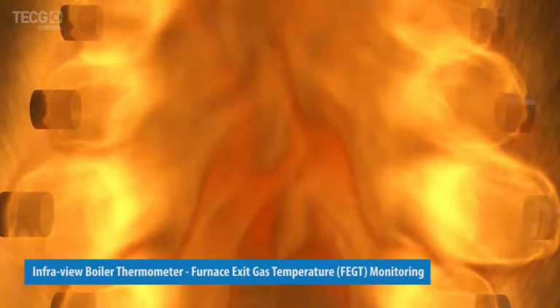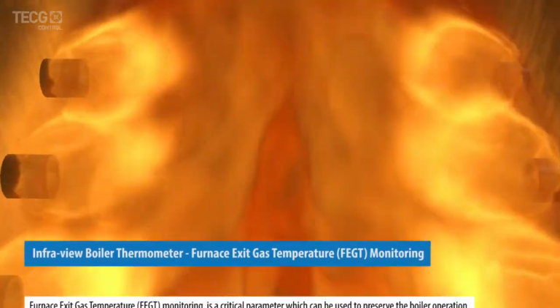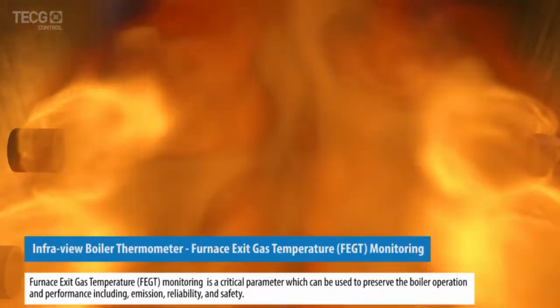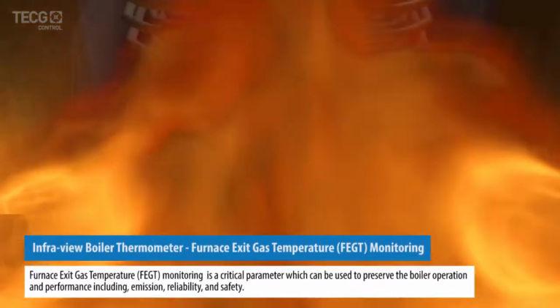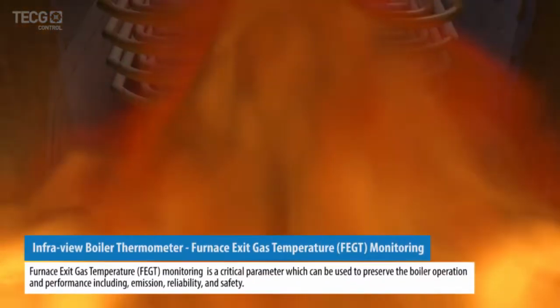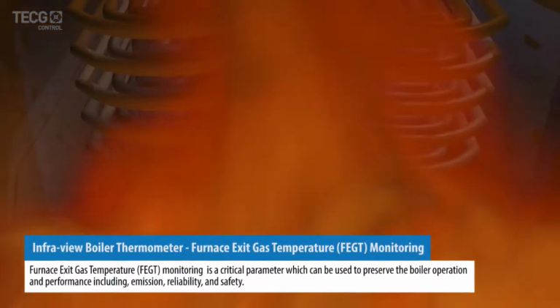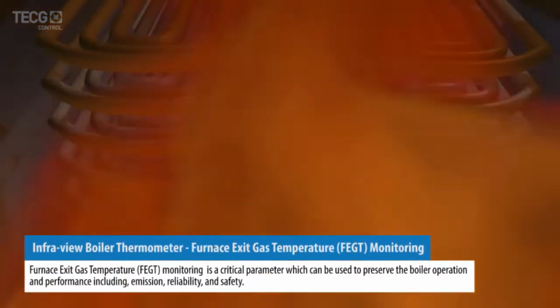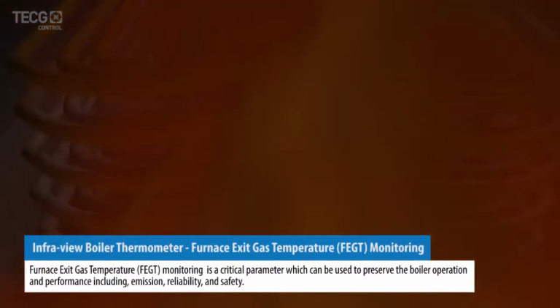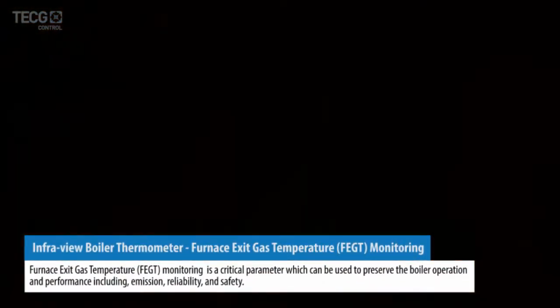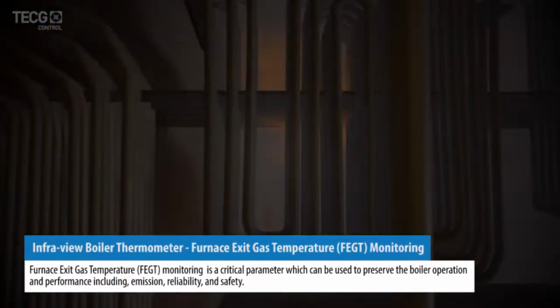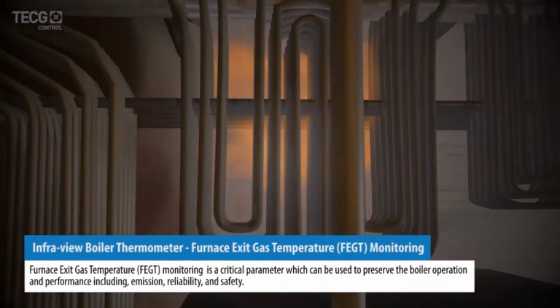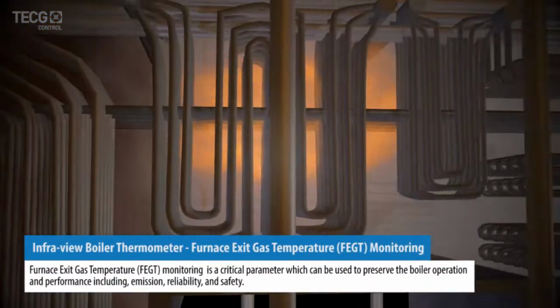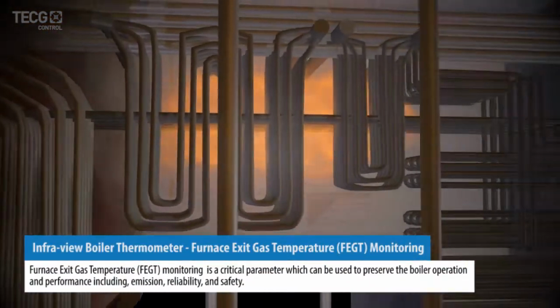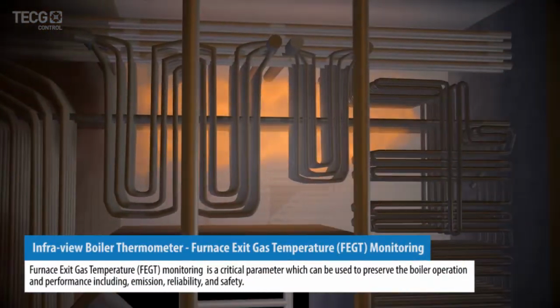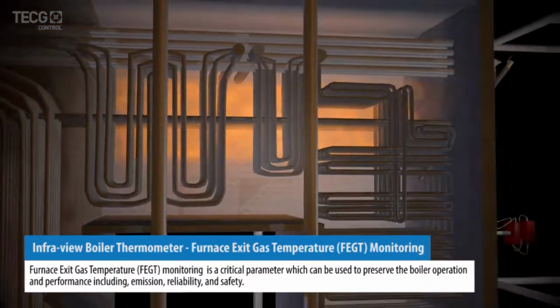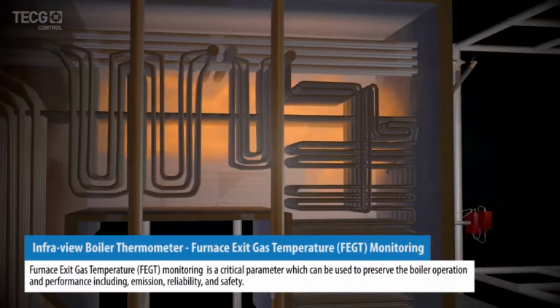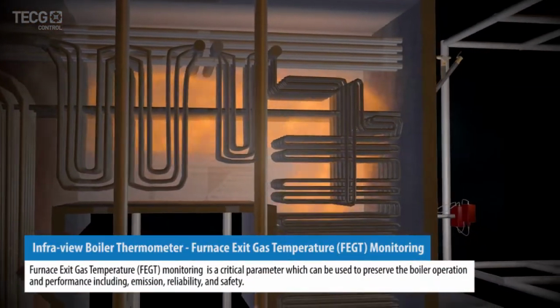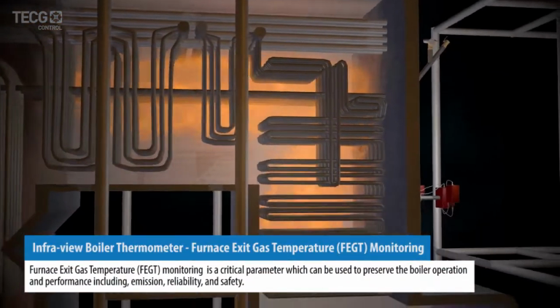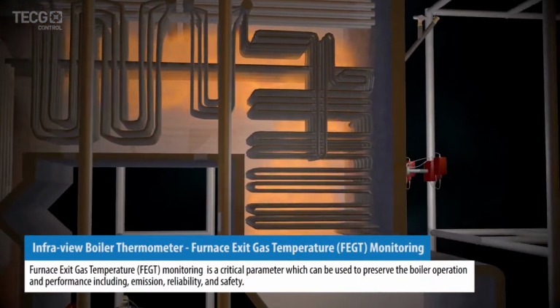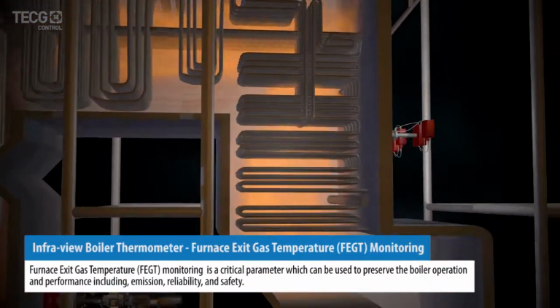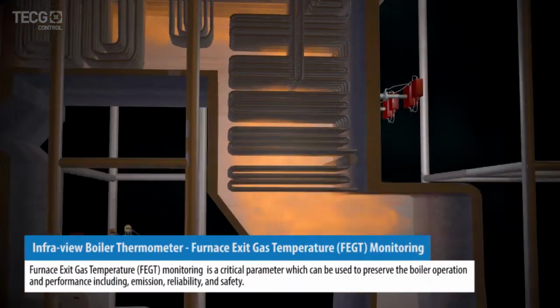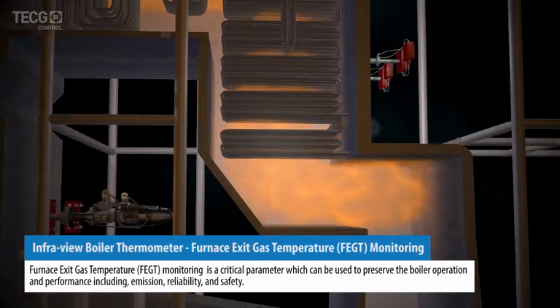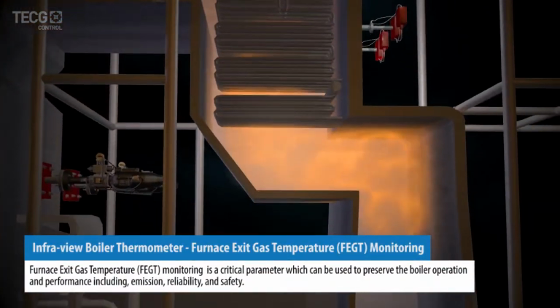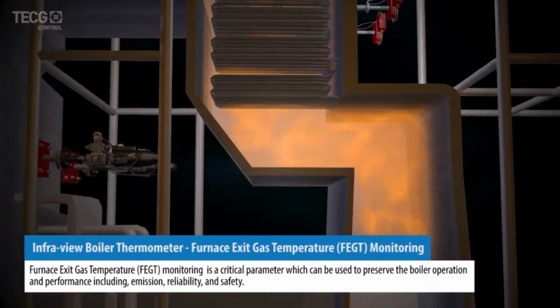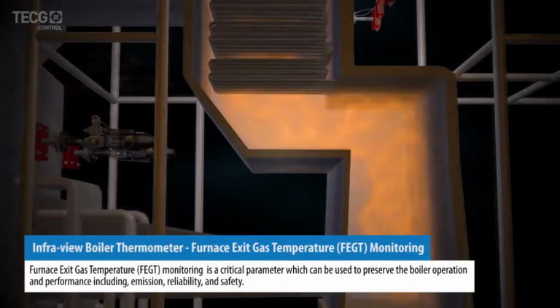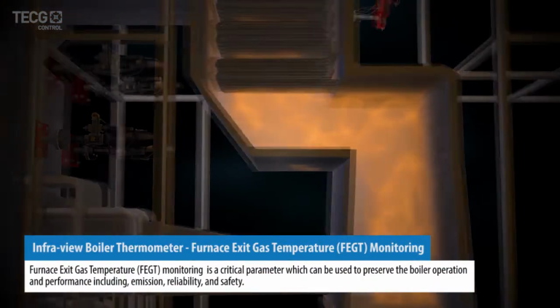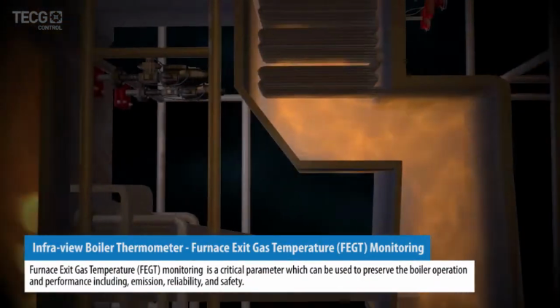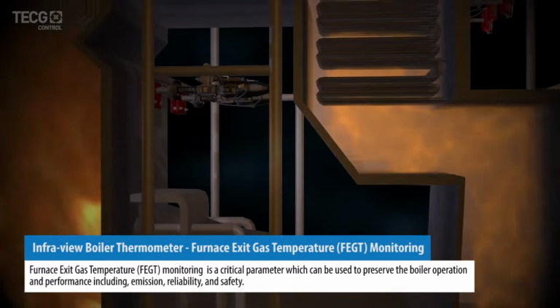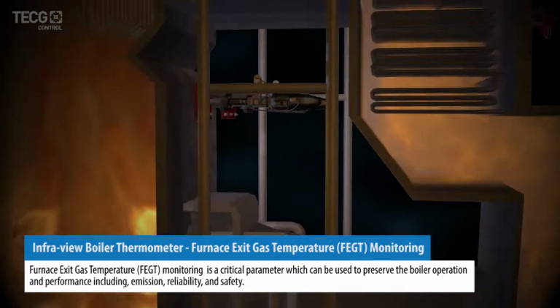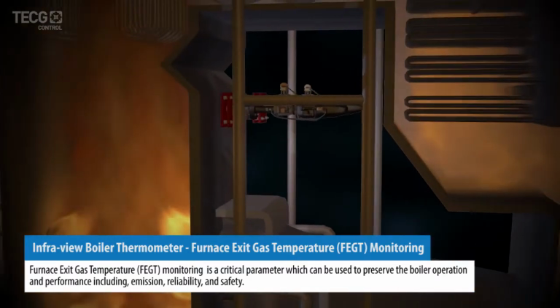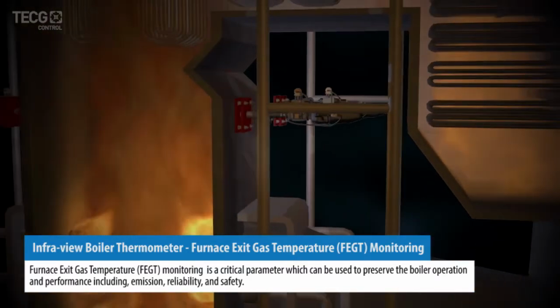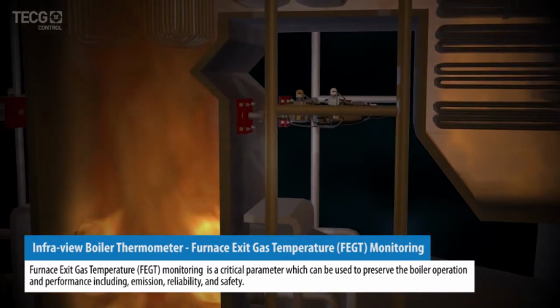InfraView boiler thermometer — furnace exit gas temperature, or FEGT, monitoring.